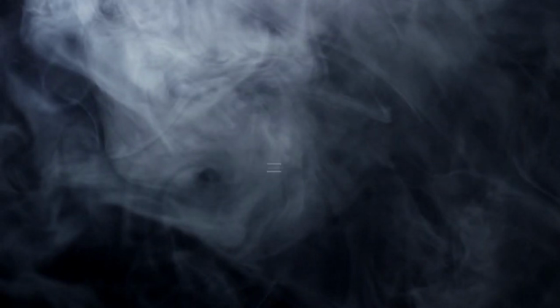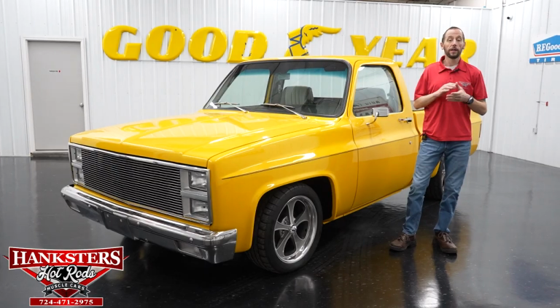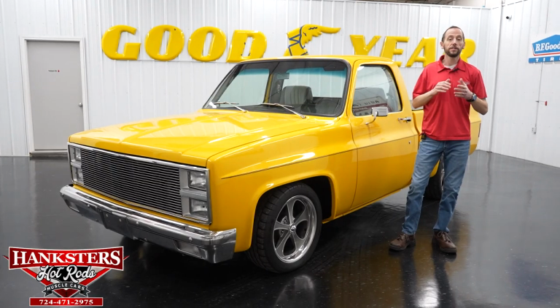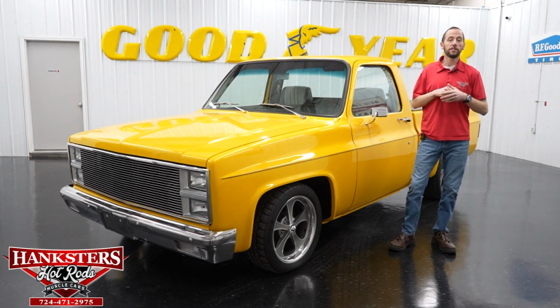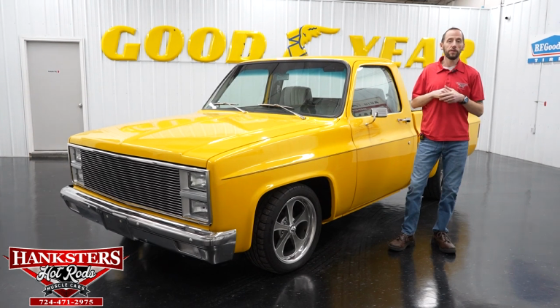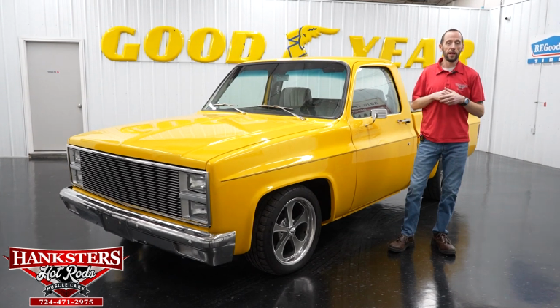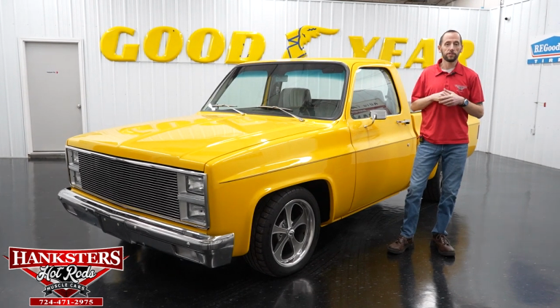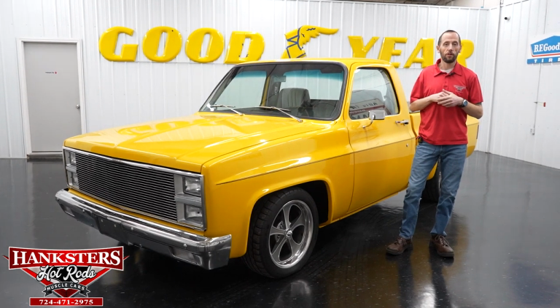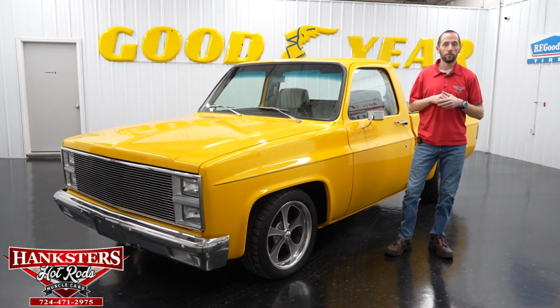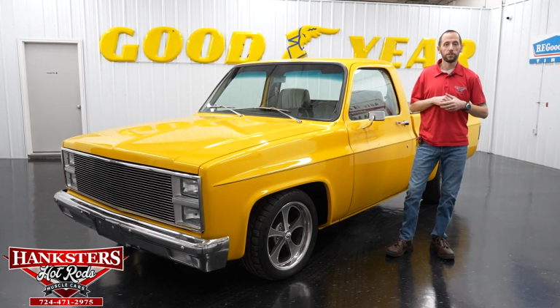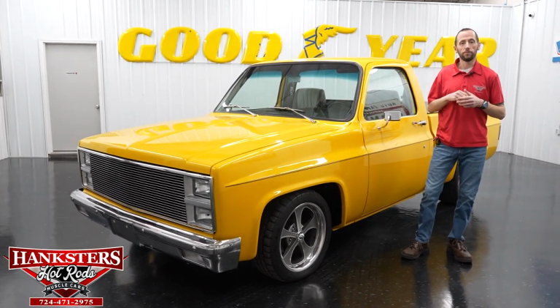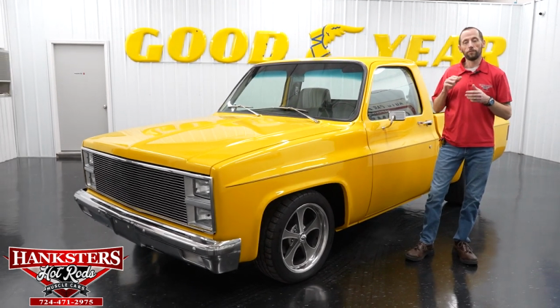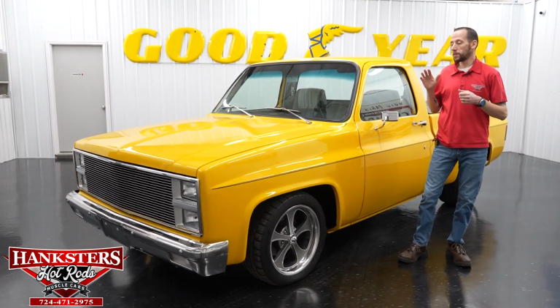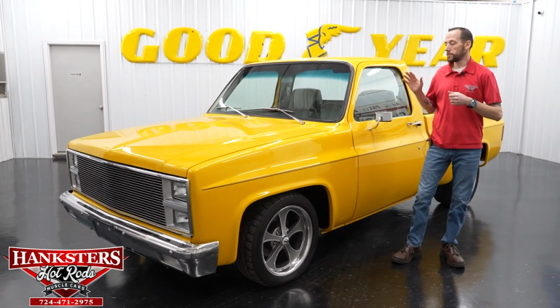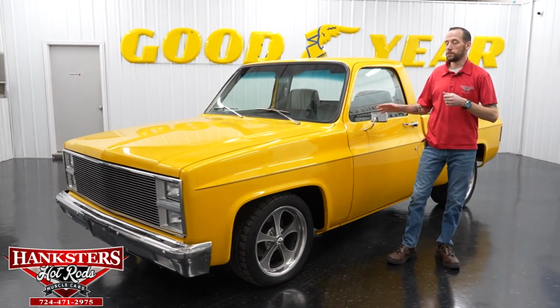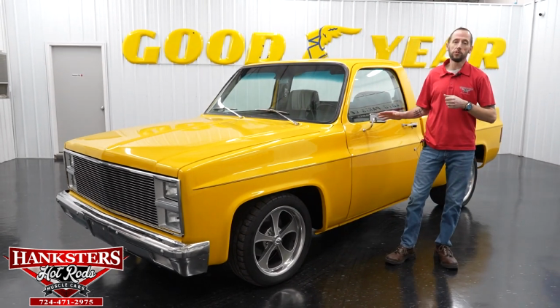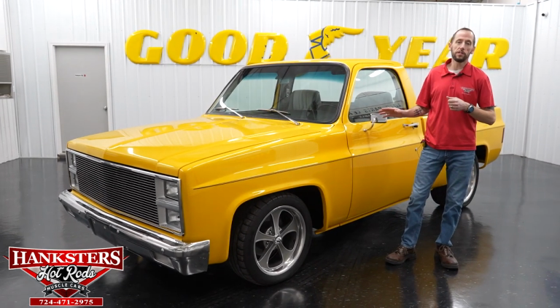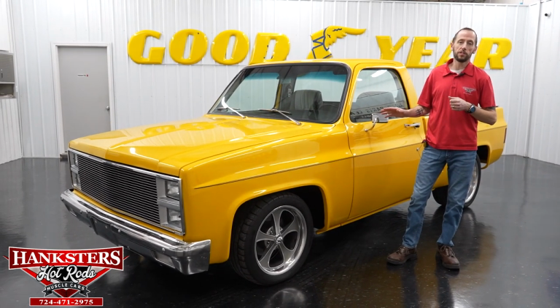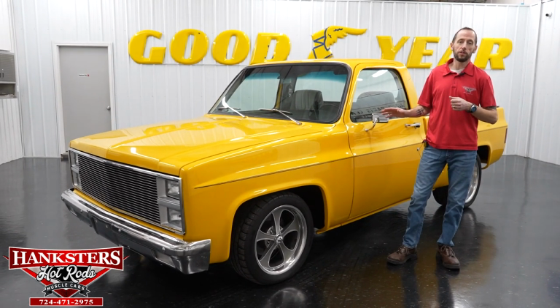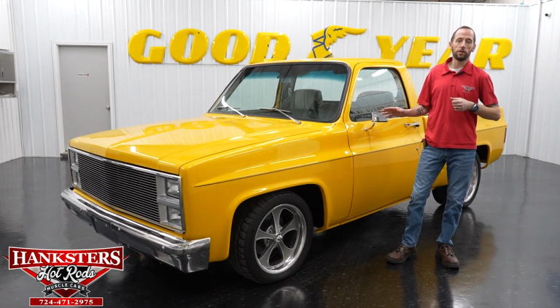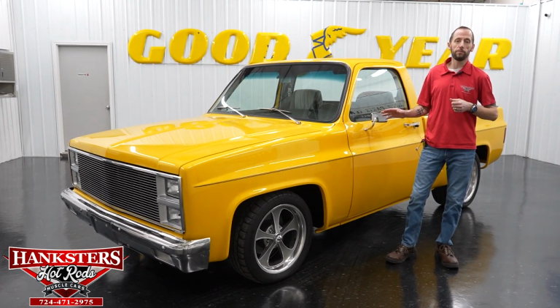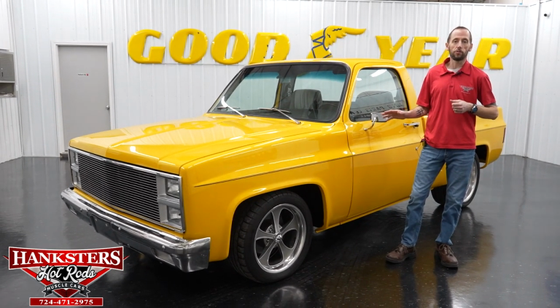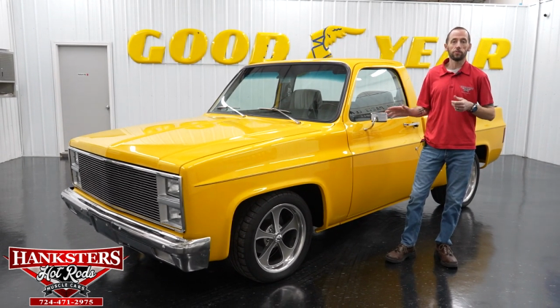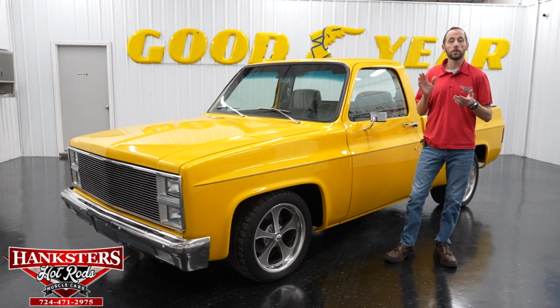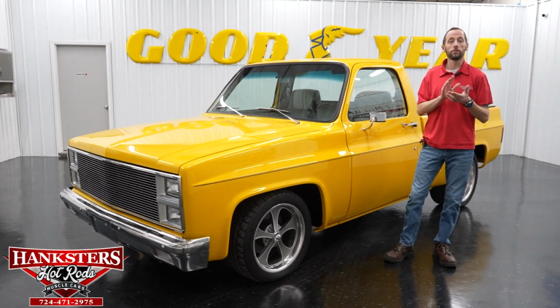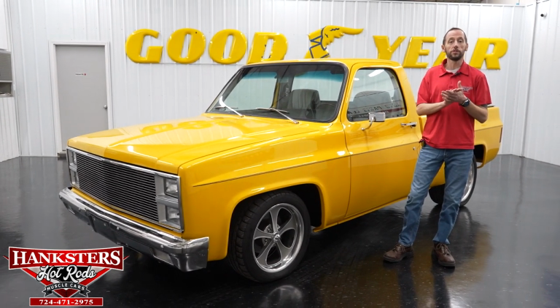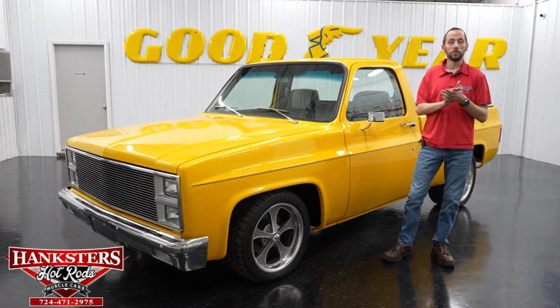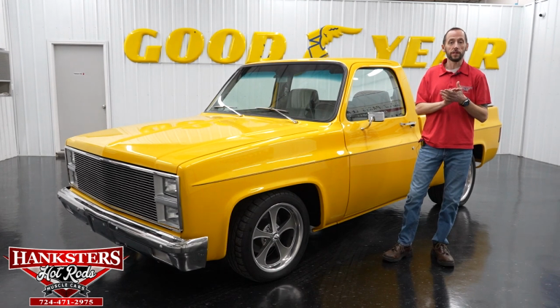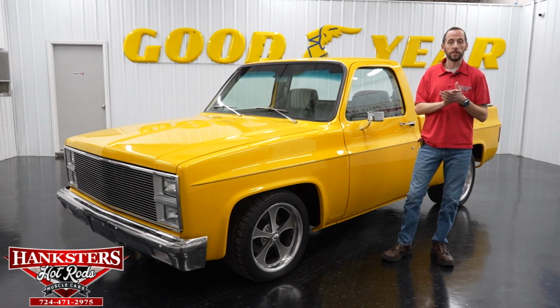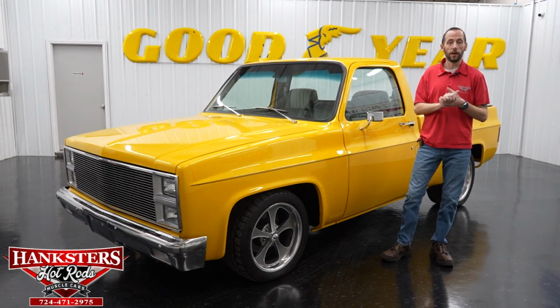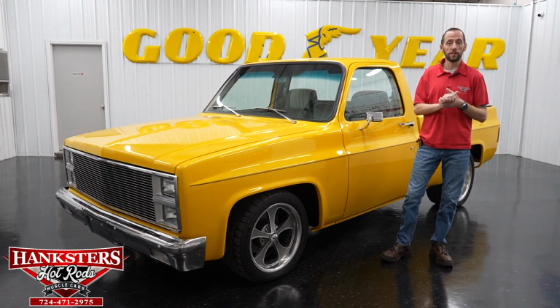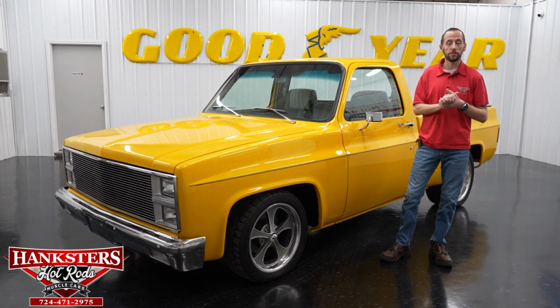Hey guys, it's Steve here at Hanksters Hot Rods. Before we get to the newest addition to our inventory, we're going to go over some new things here at Hanksters.